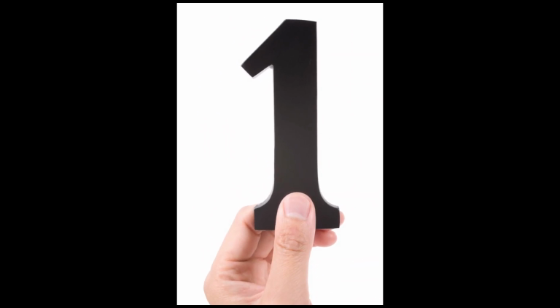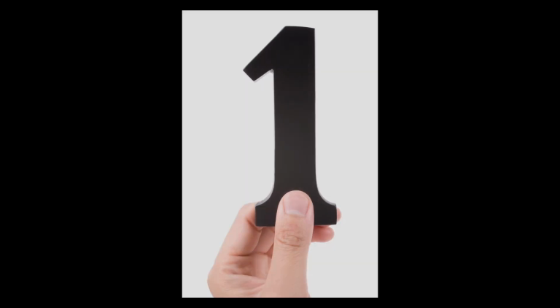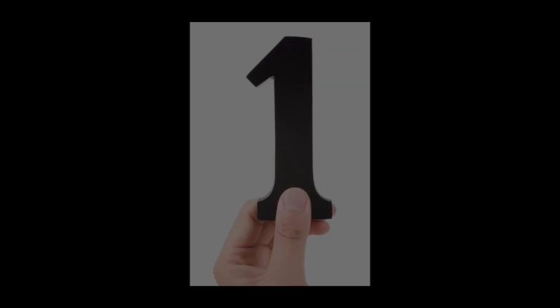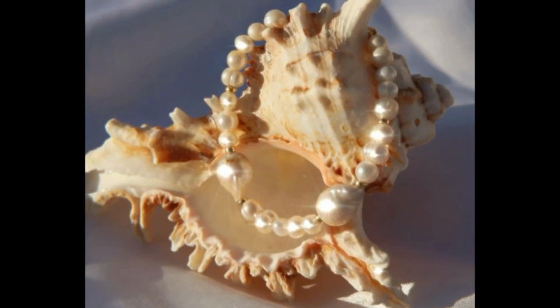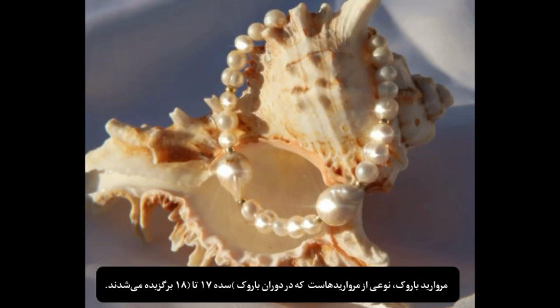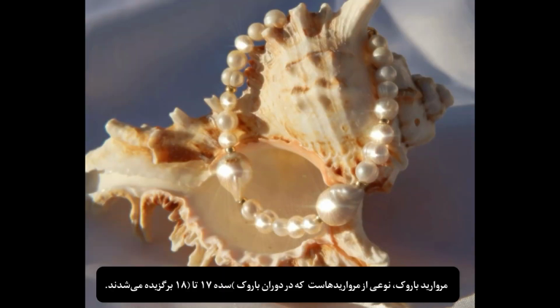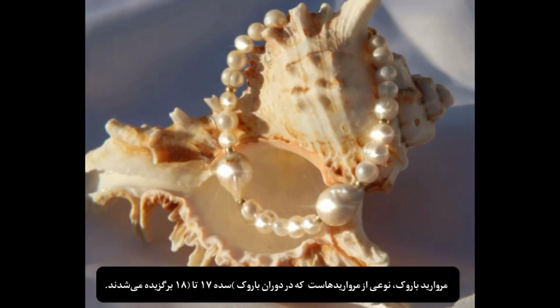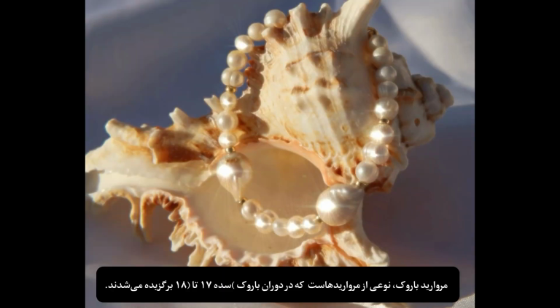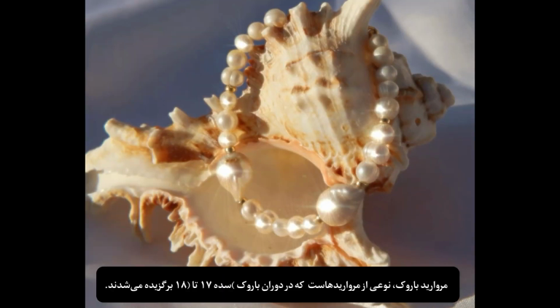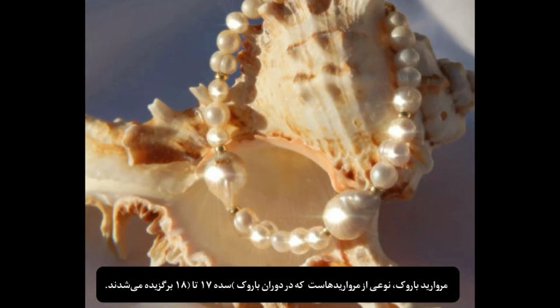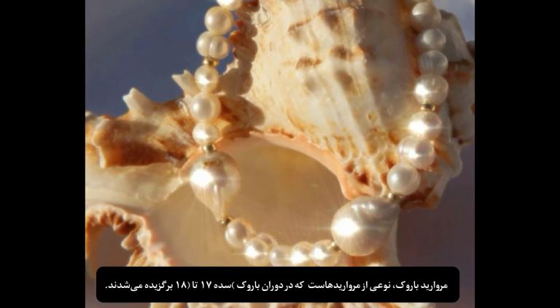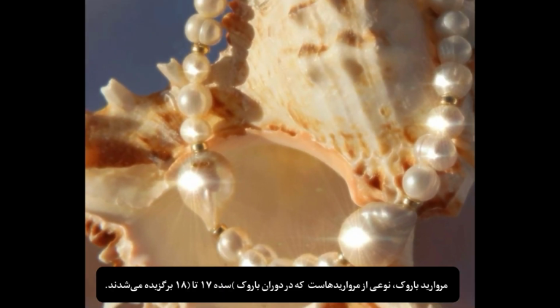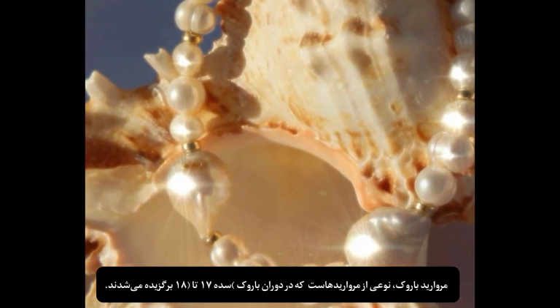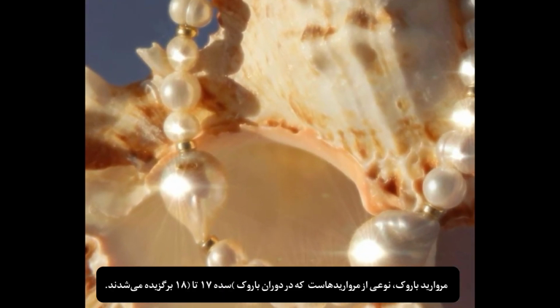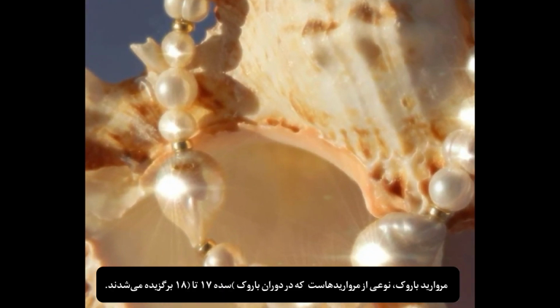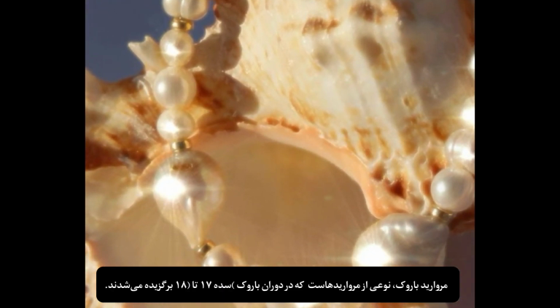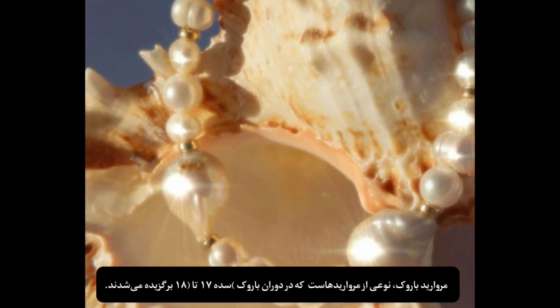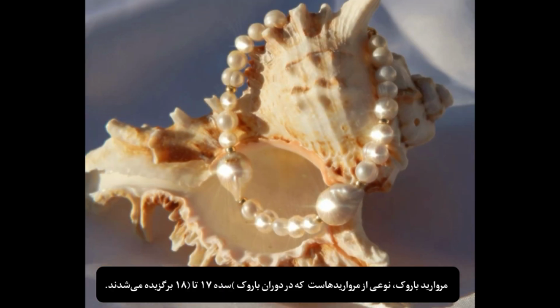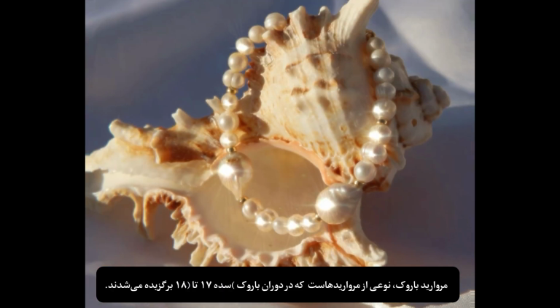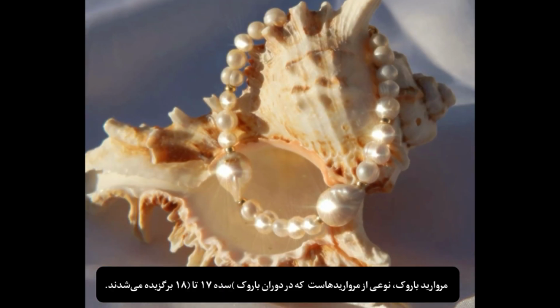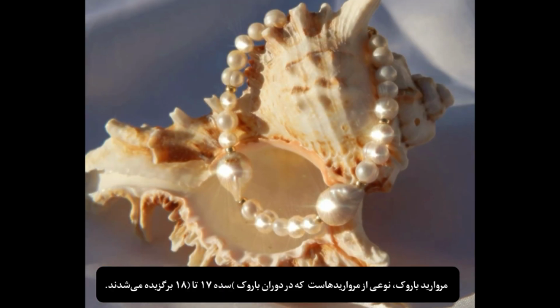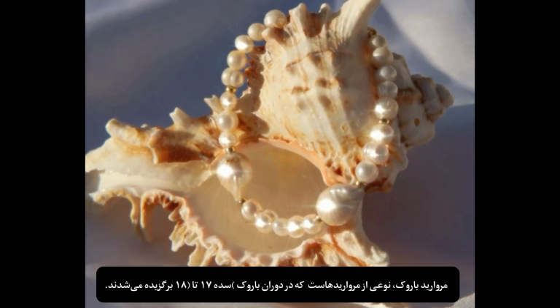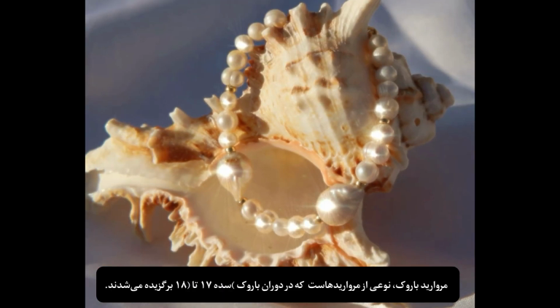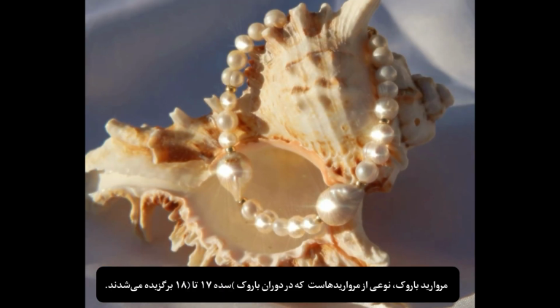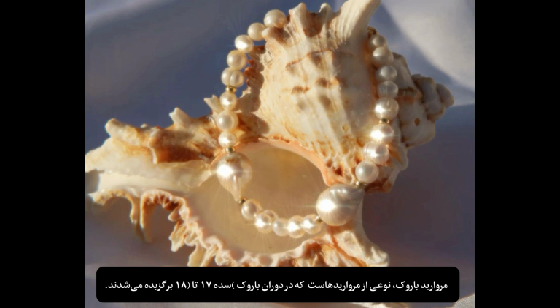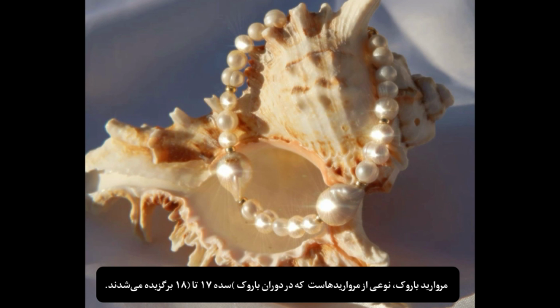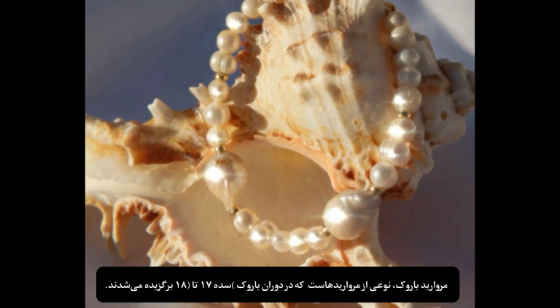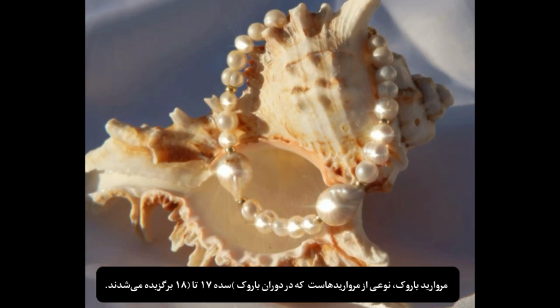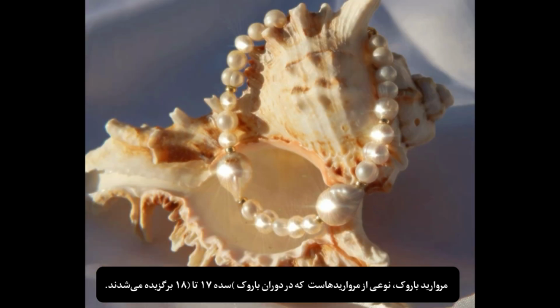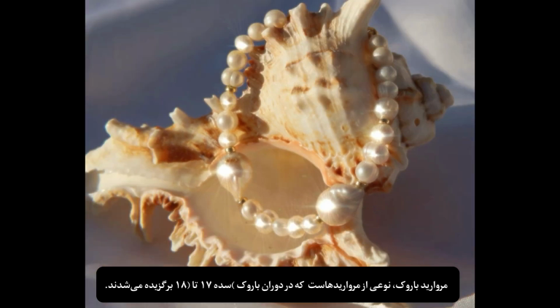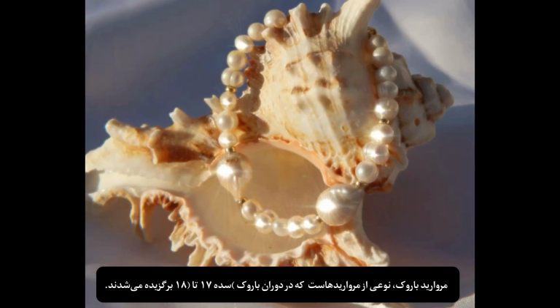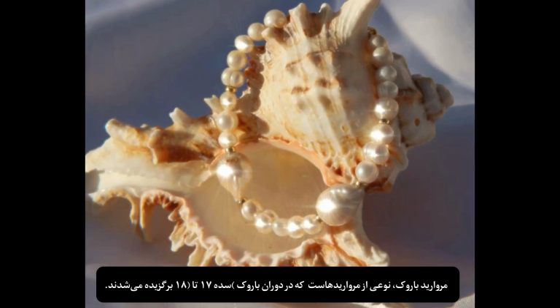Baroque pearls were selected during the Baroque period, 17th to 18th century.